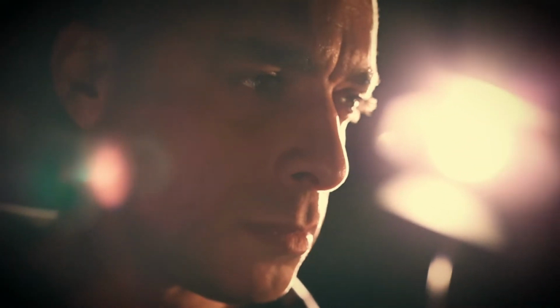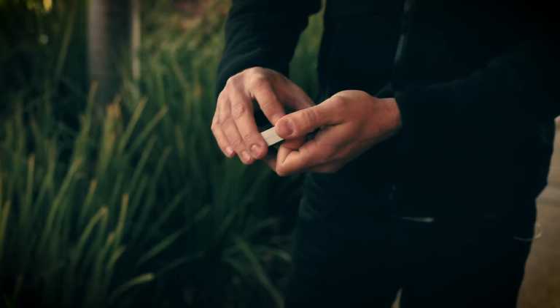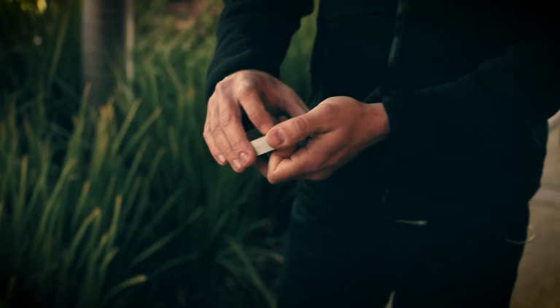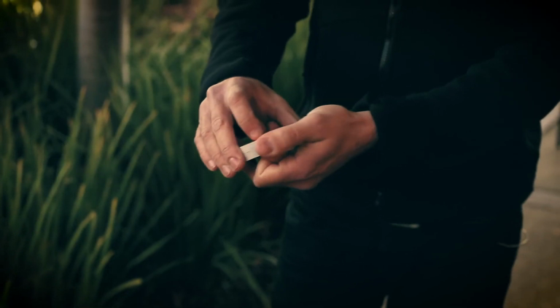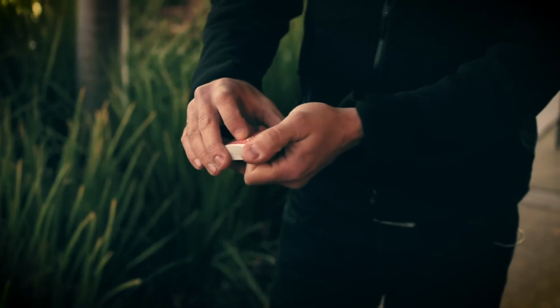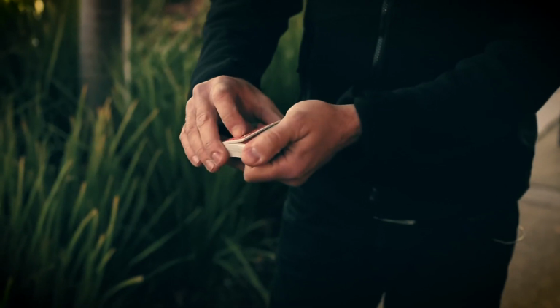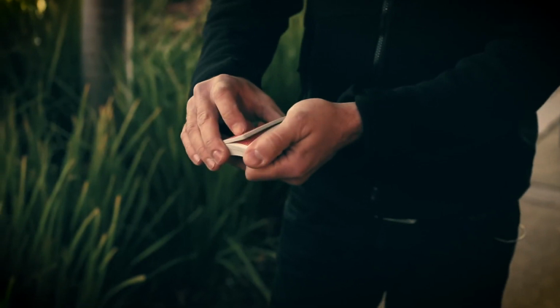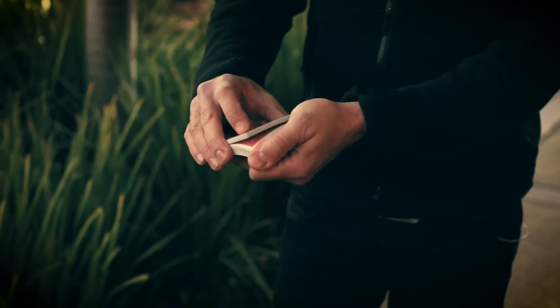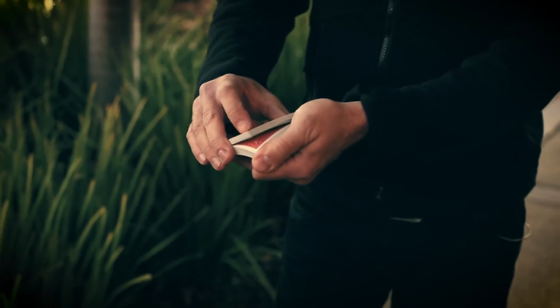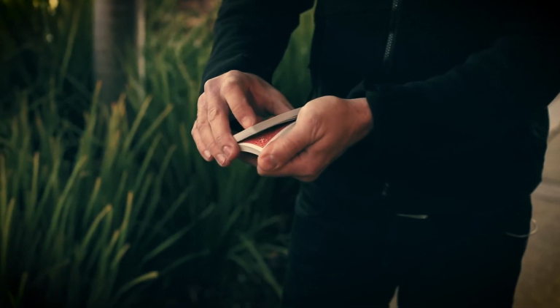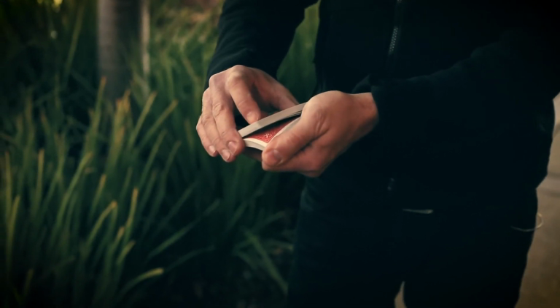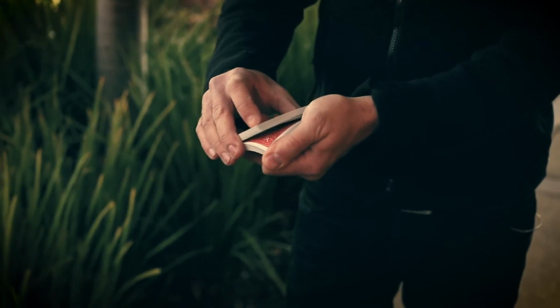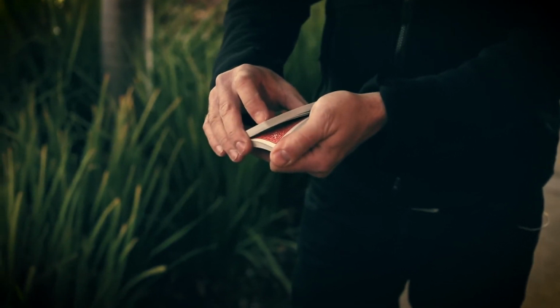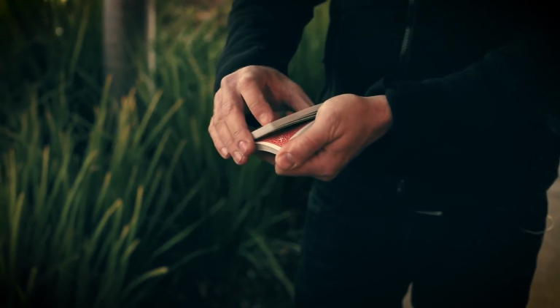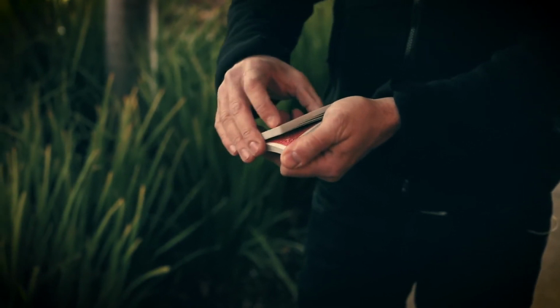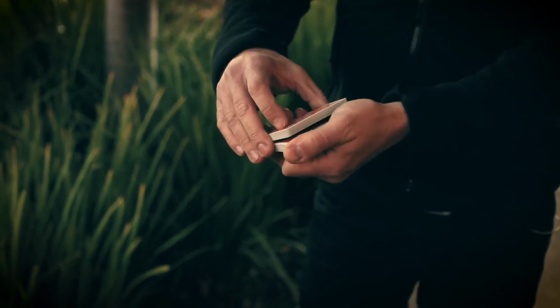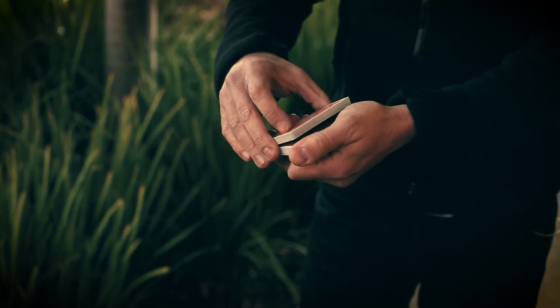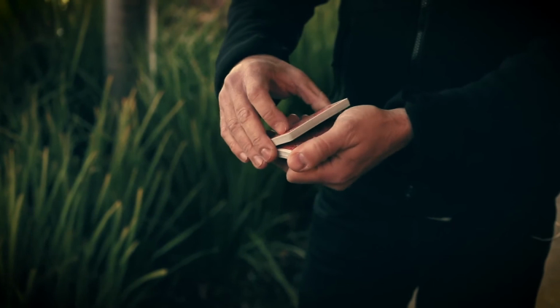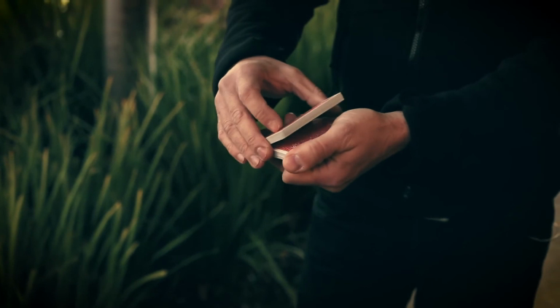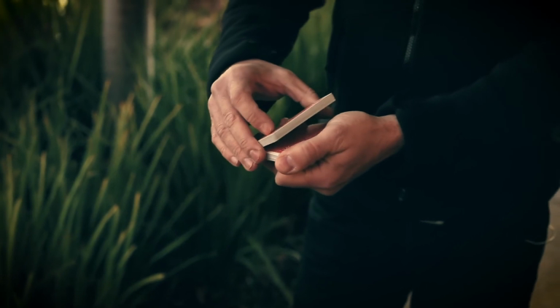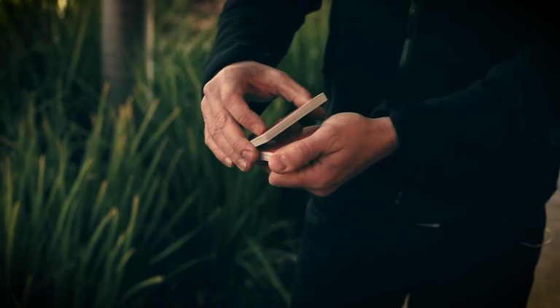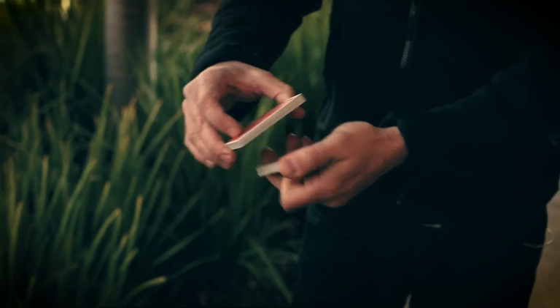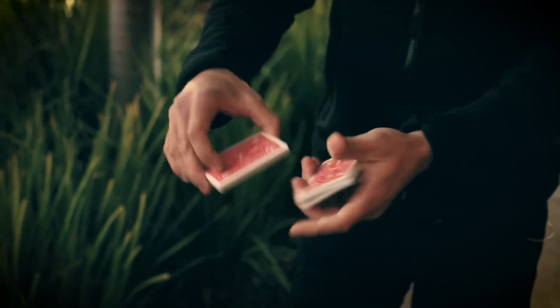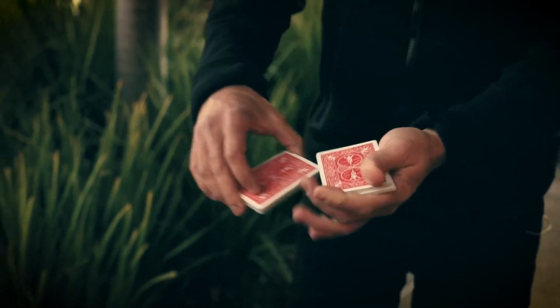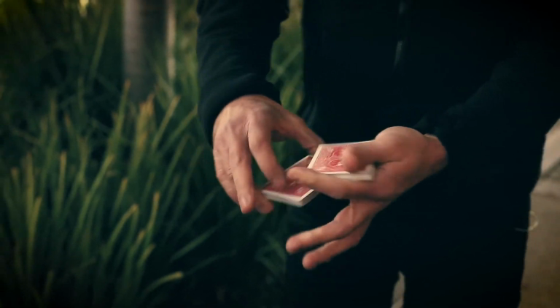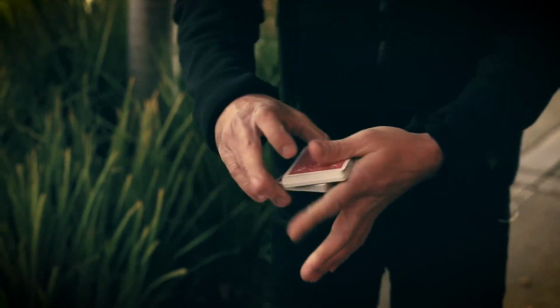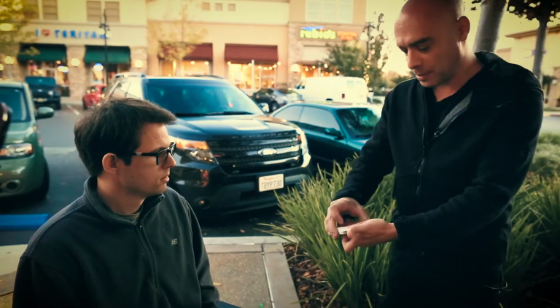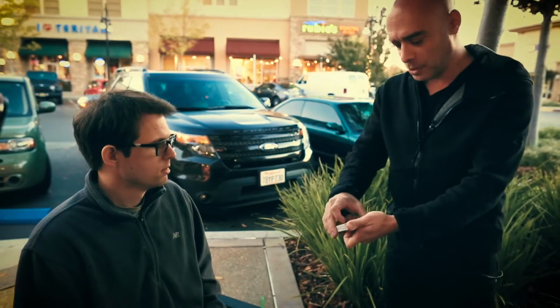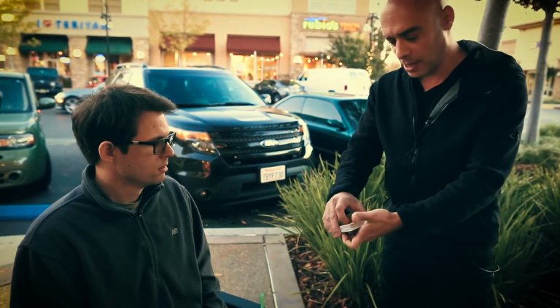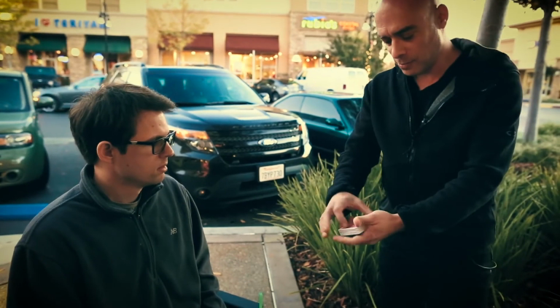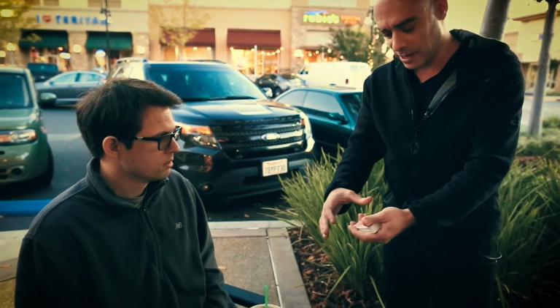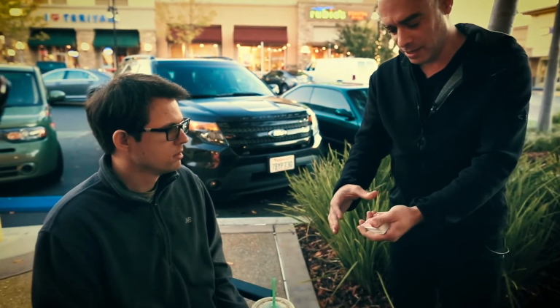Say stop whenever you want. Stop. Here? Yeah. Are you sure? Yeah. Okay, so I'm gonna cut right here.